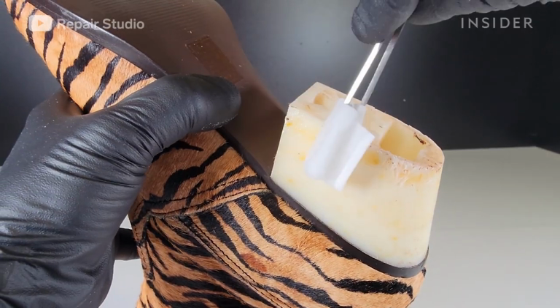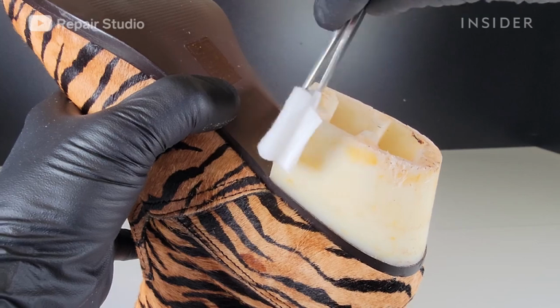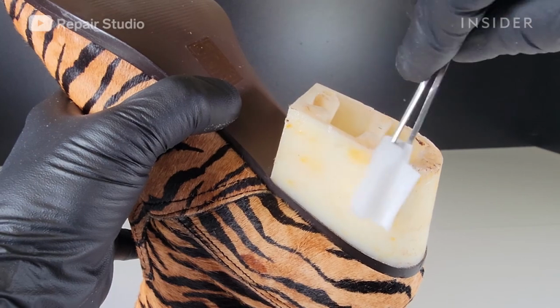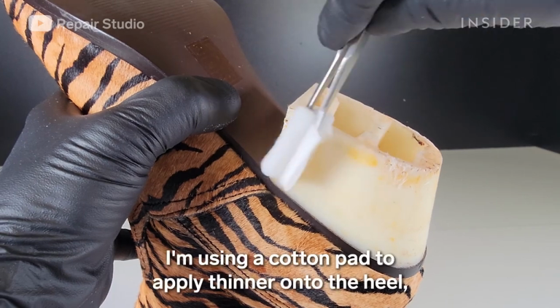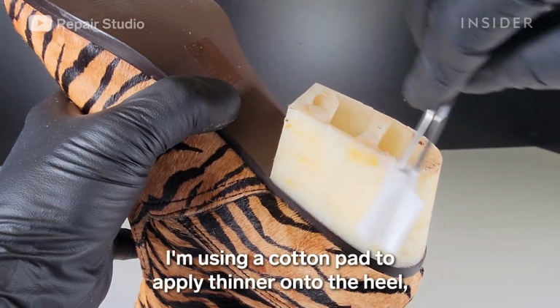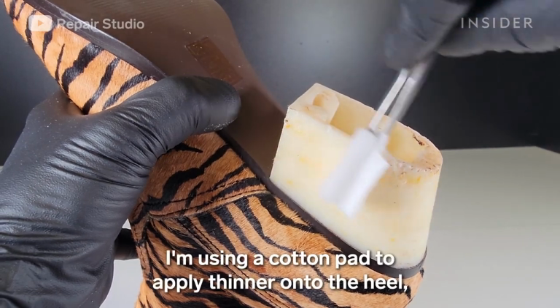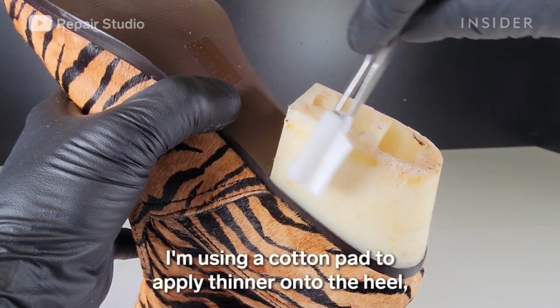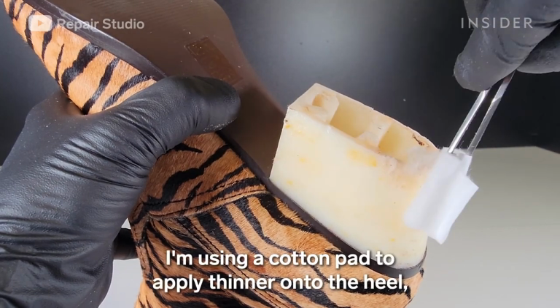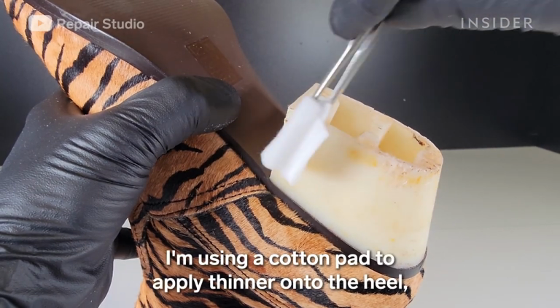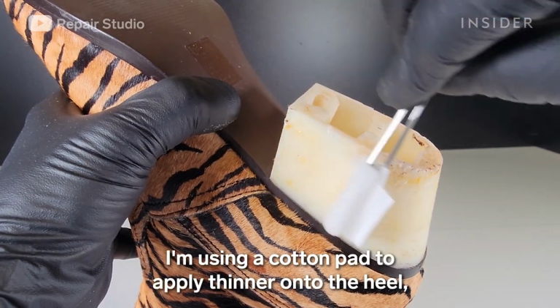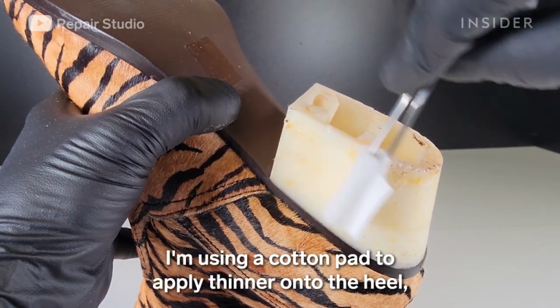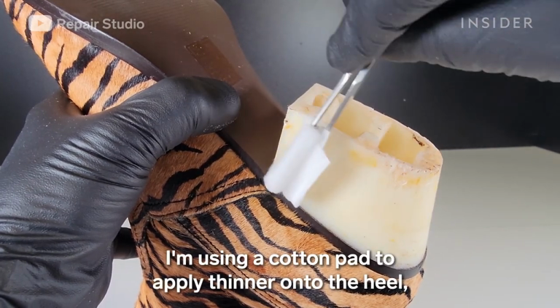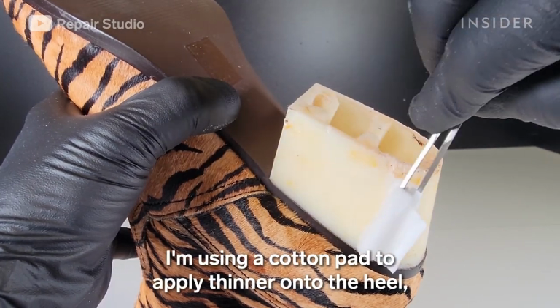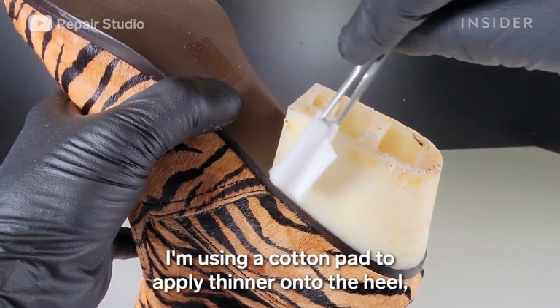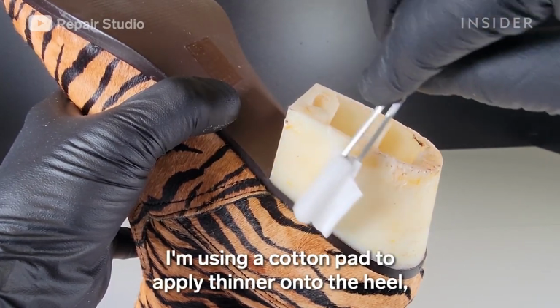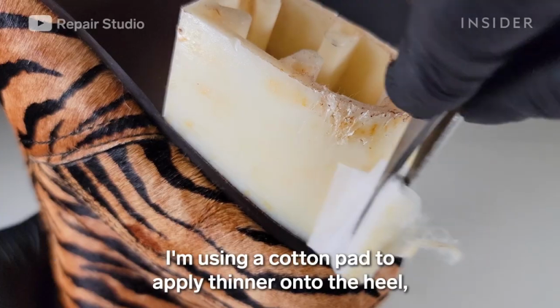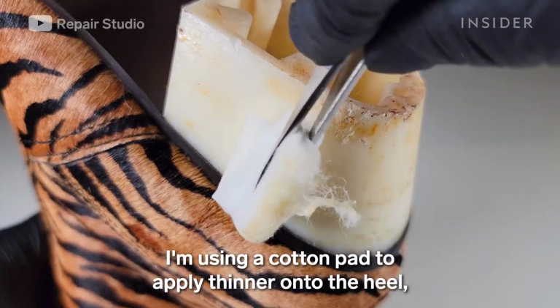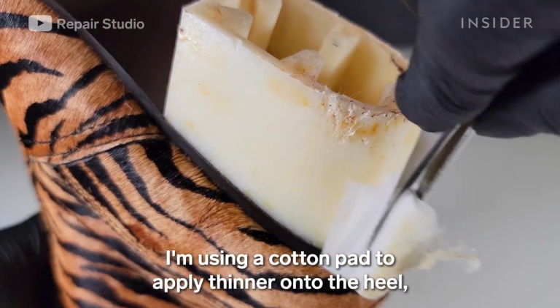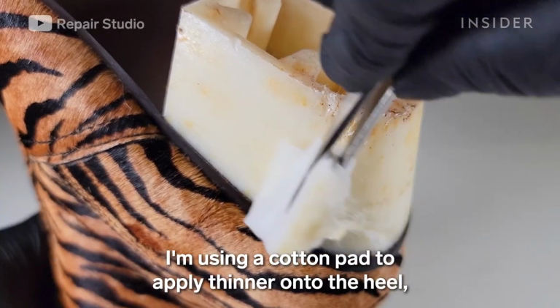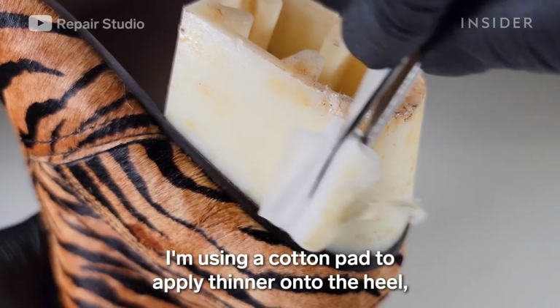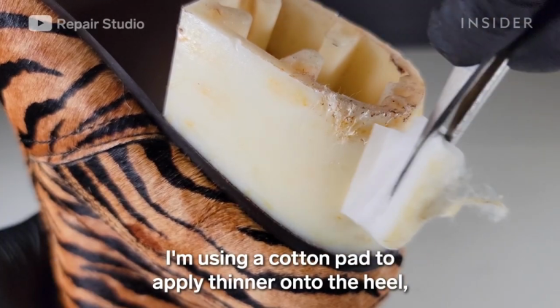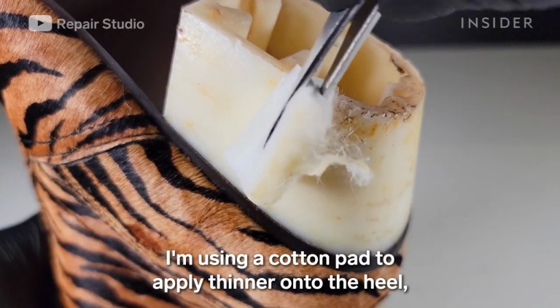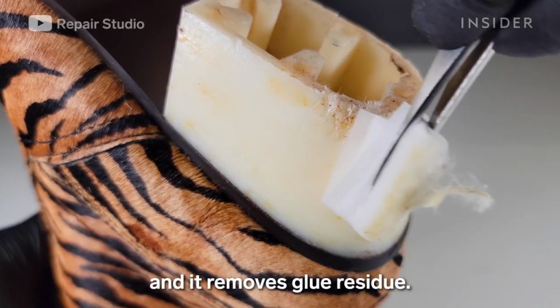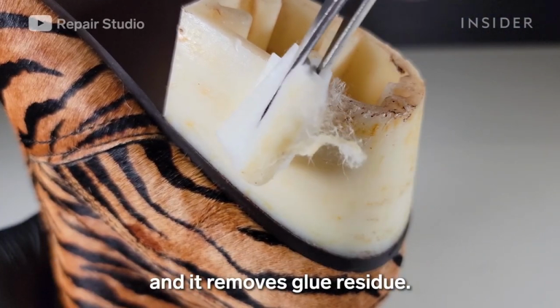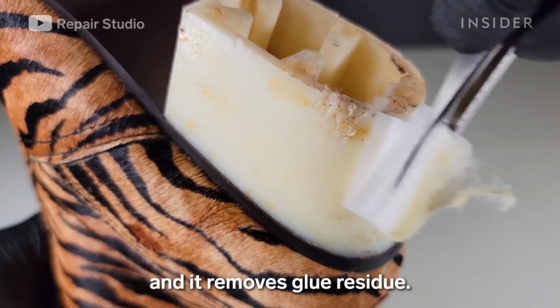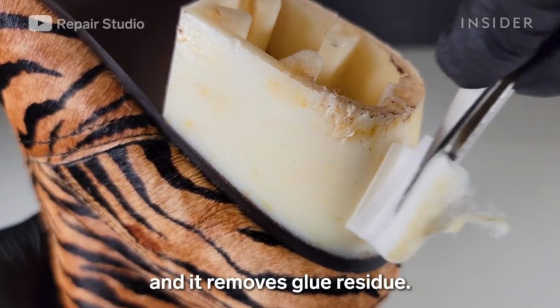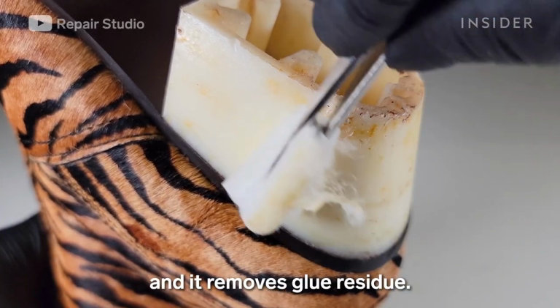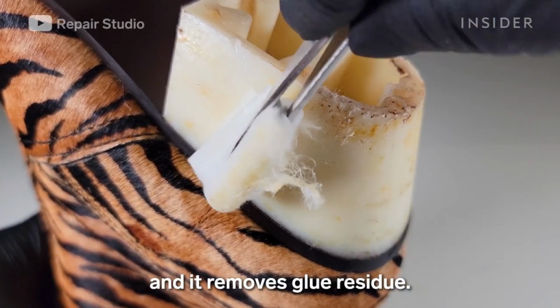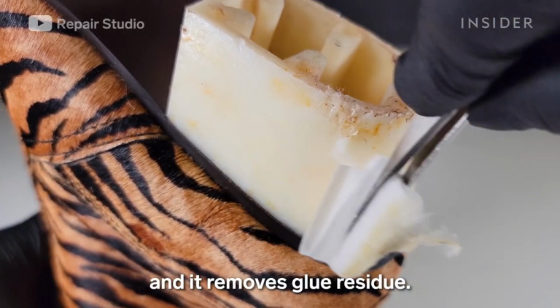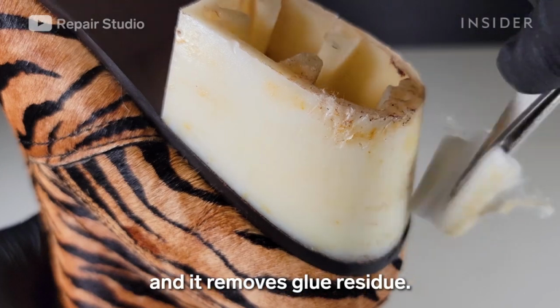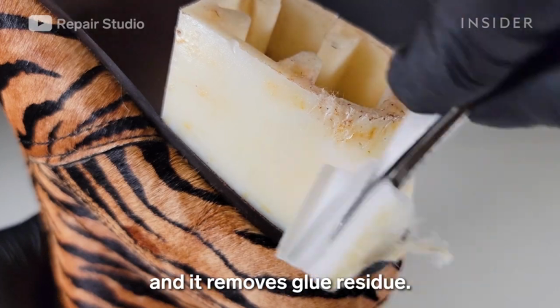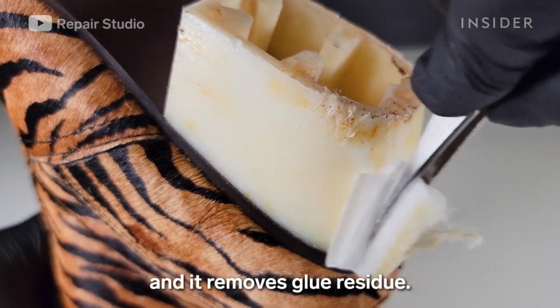I'm using a cotton pad to apply thinner onto the heel, which removes glue residue.